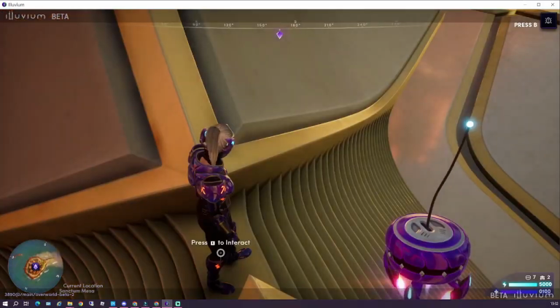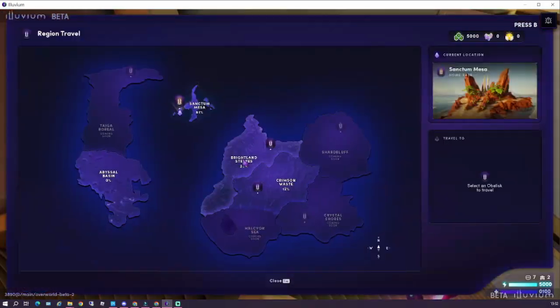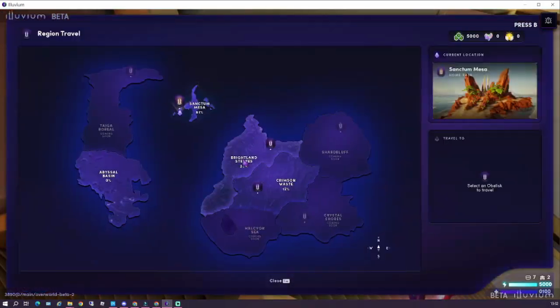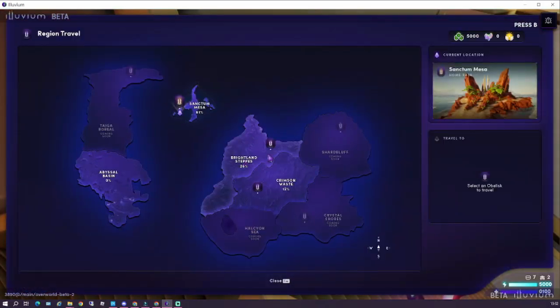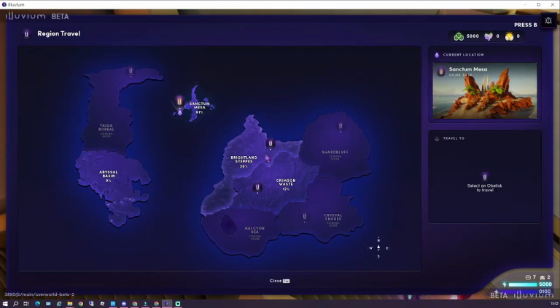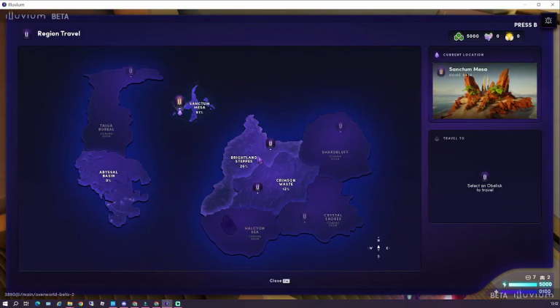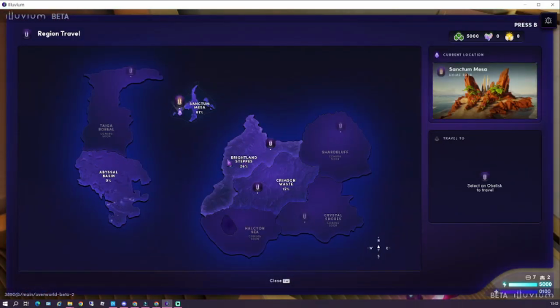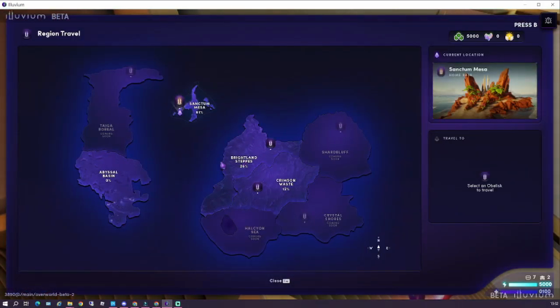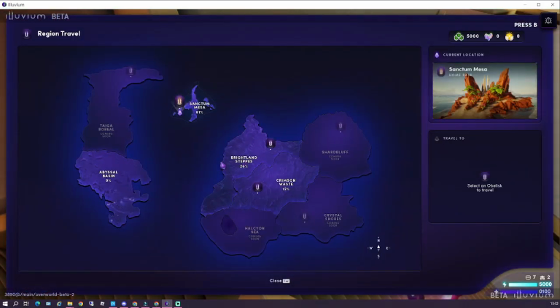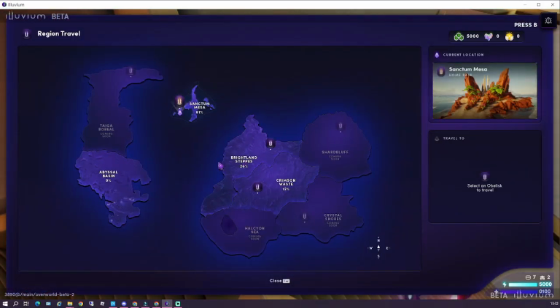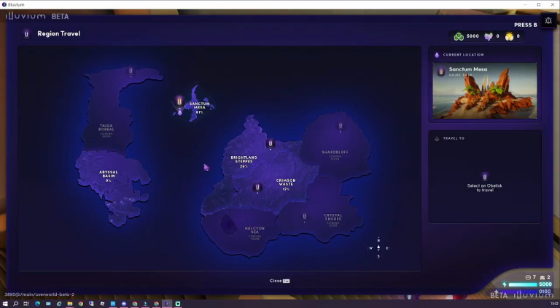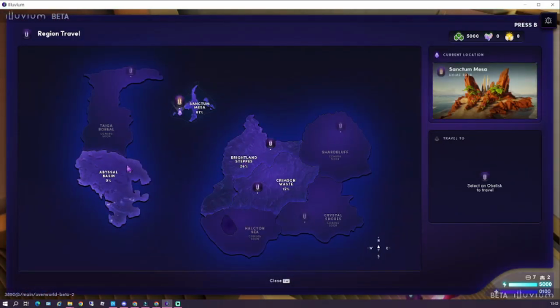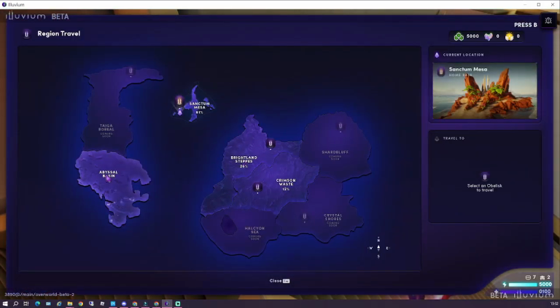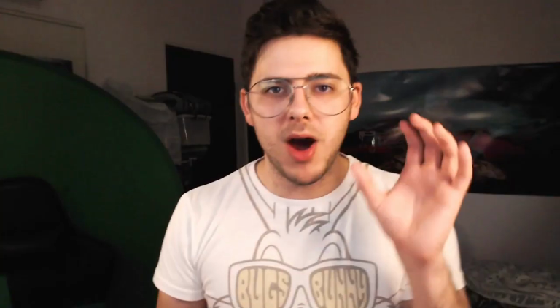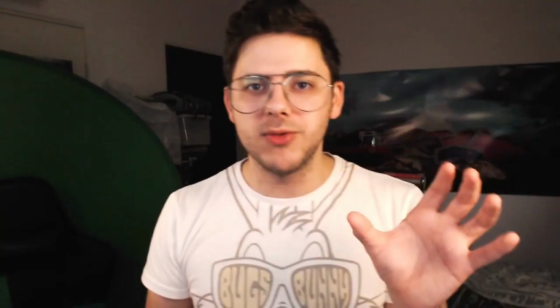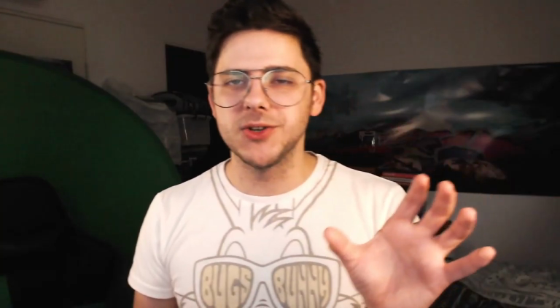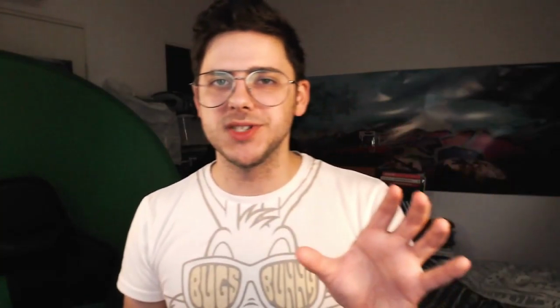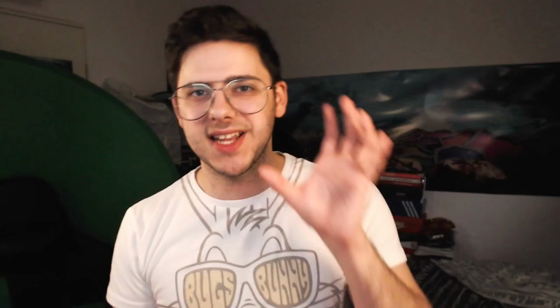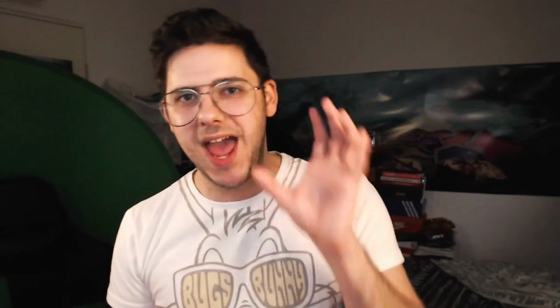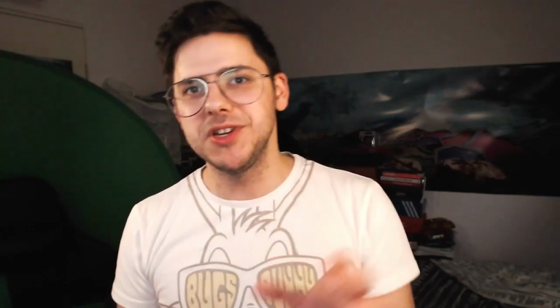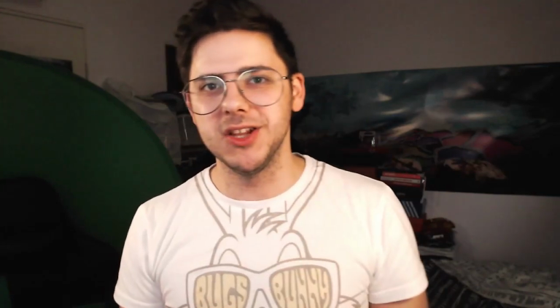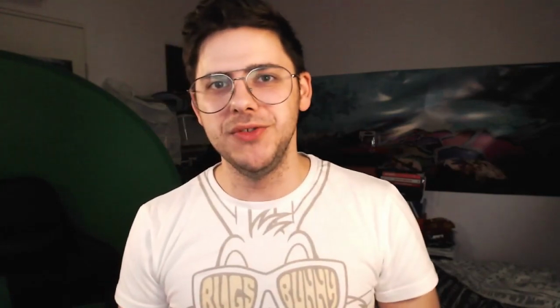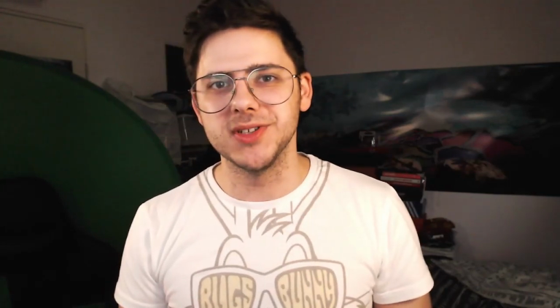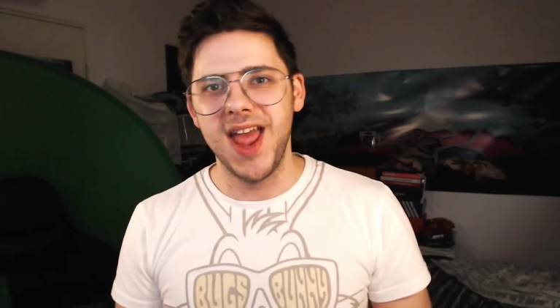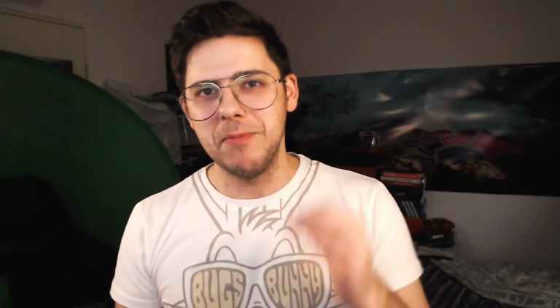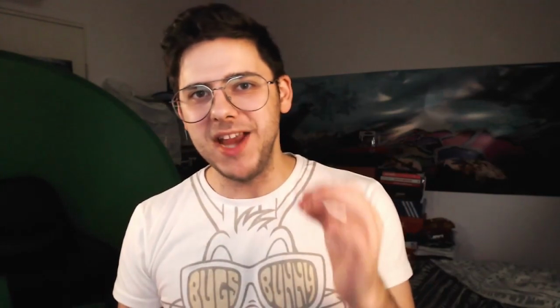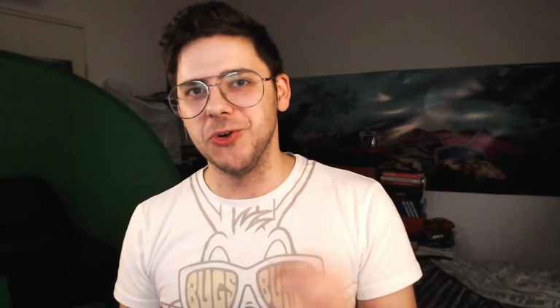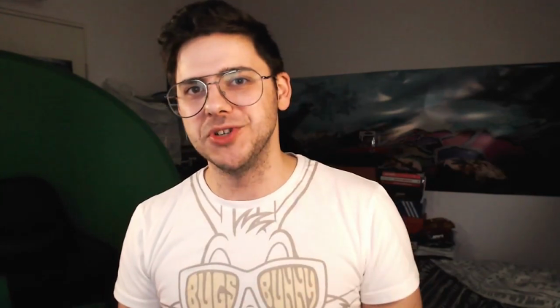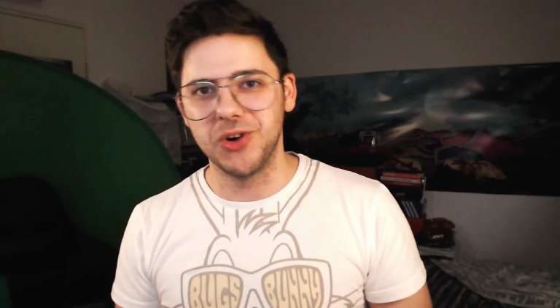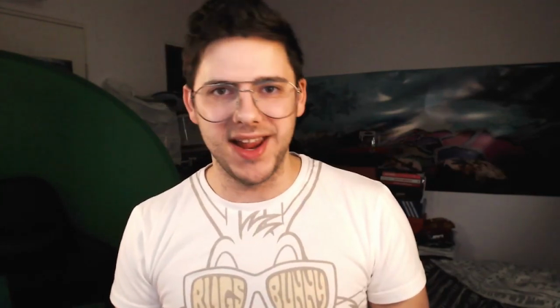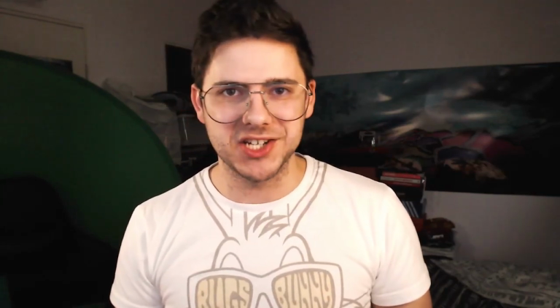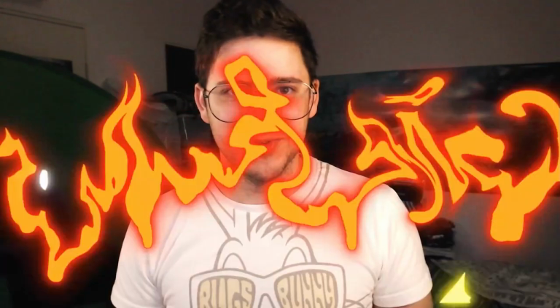Once you arrive in the new location, you will mine resources, capture the Illuvials, and make sure to try and catch them all.